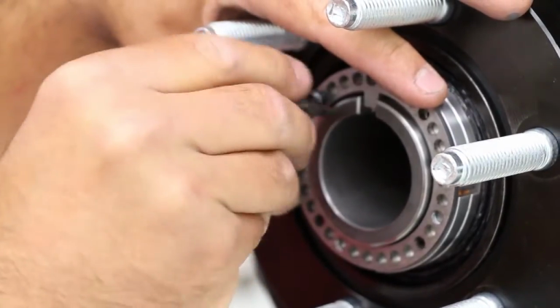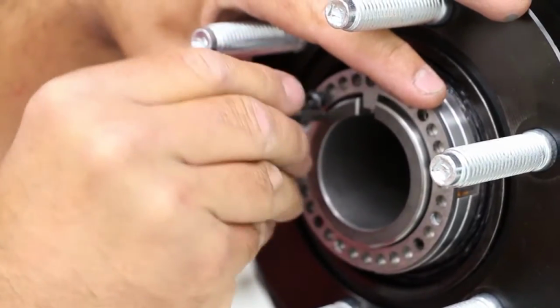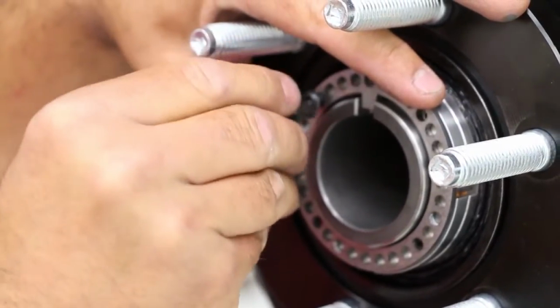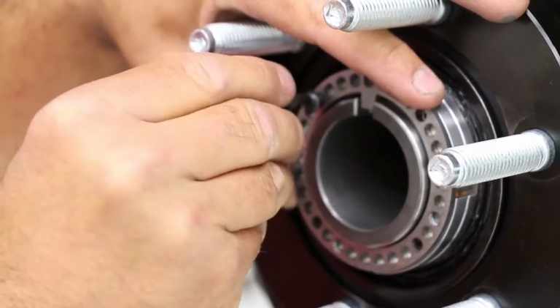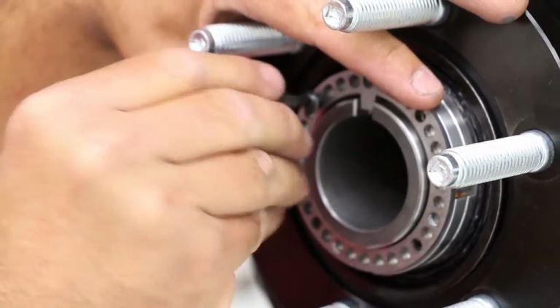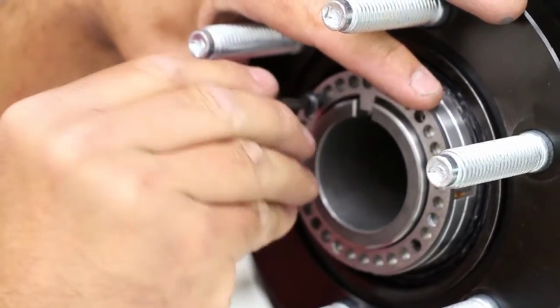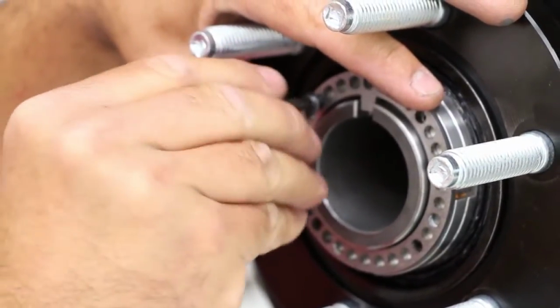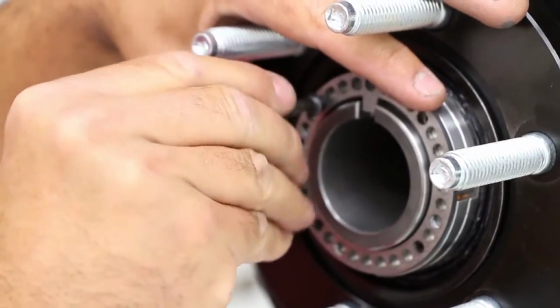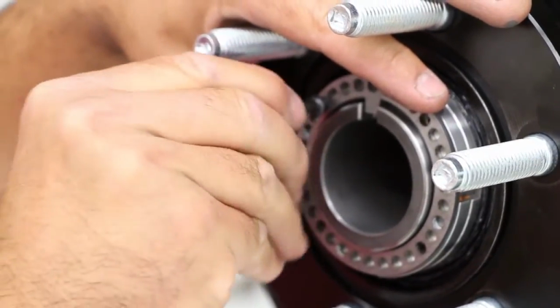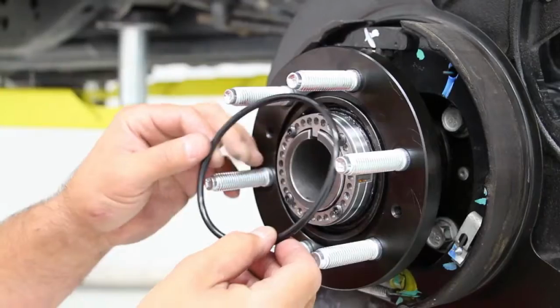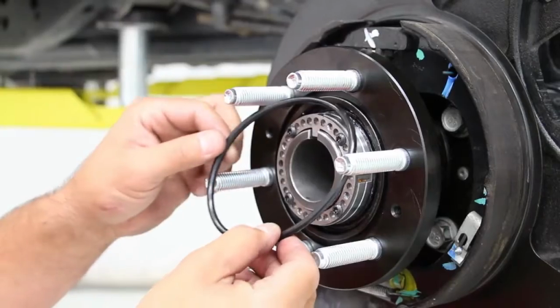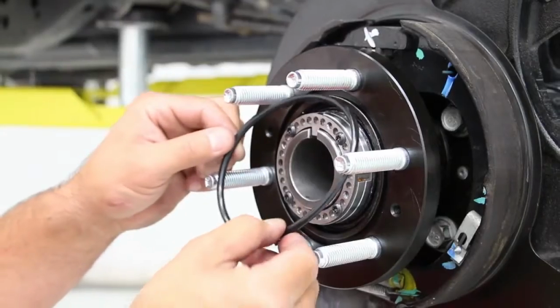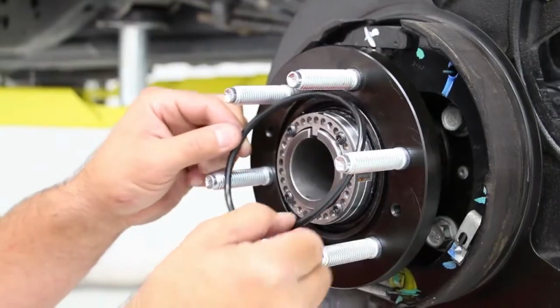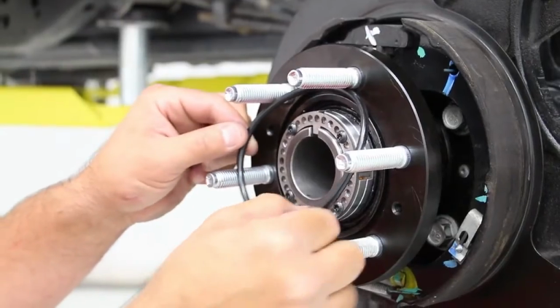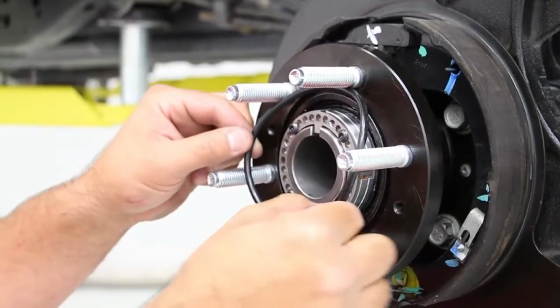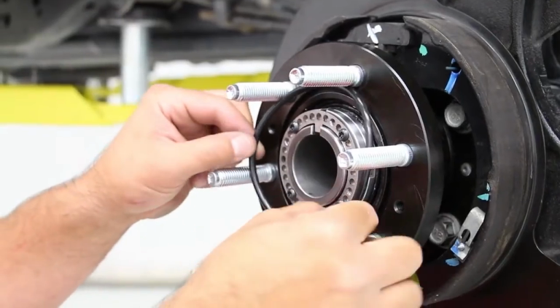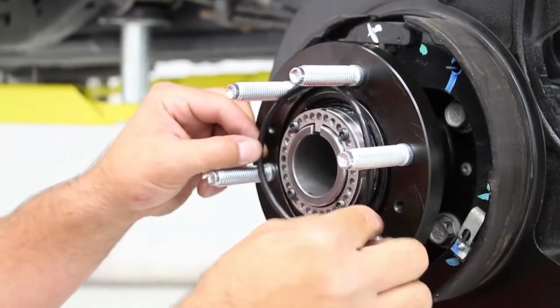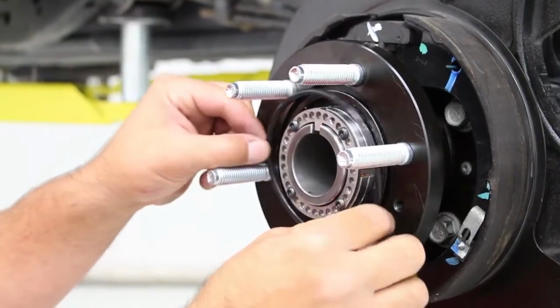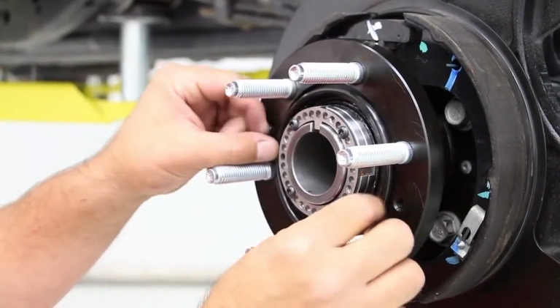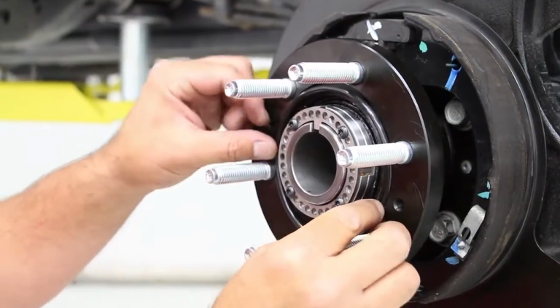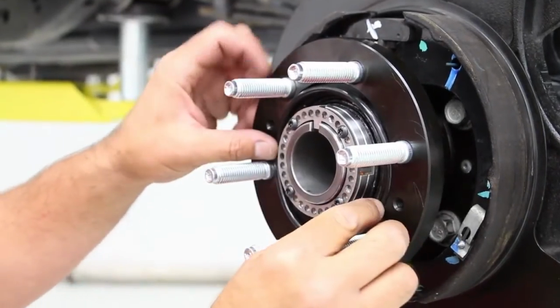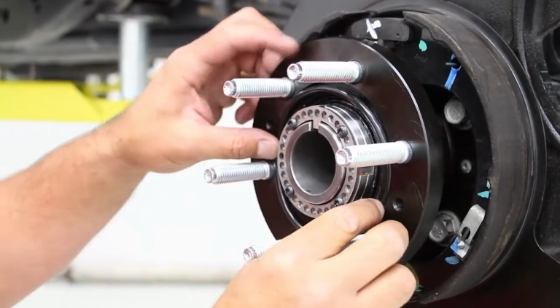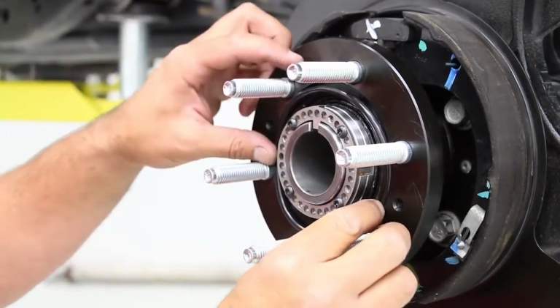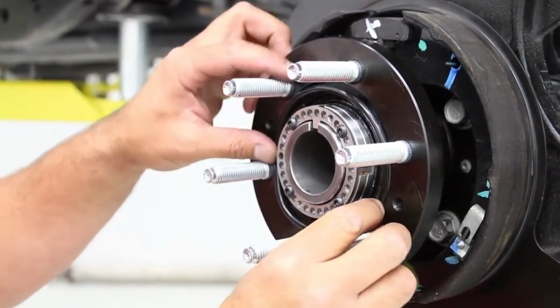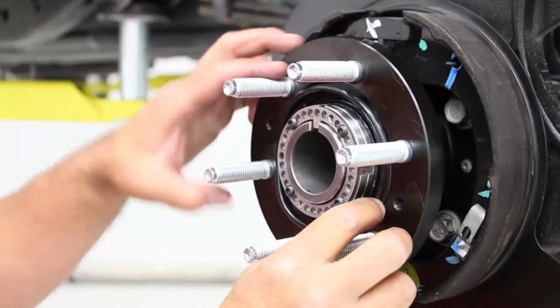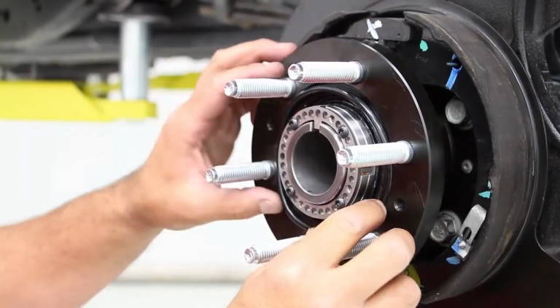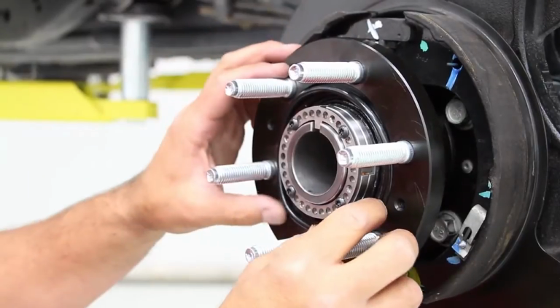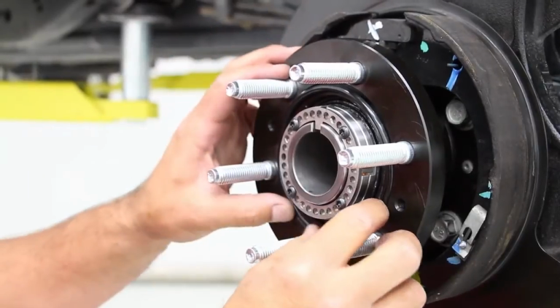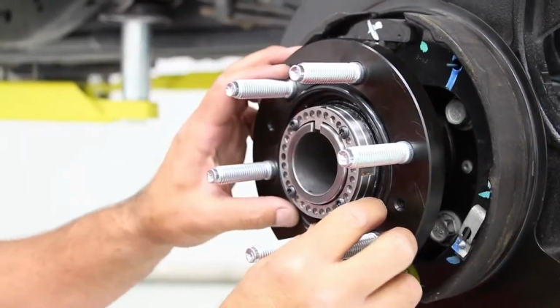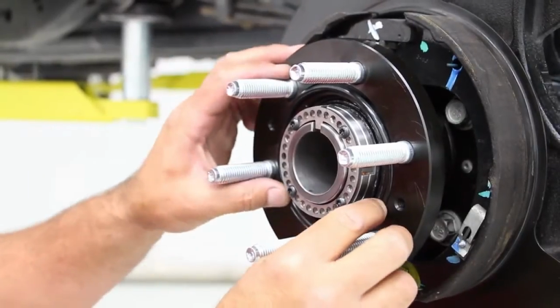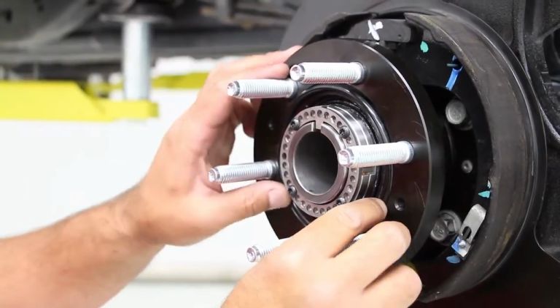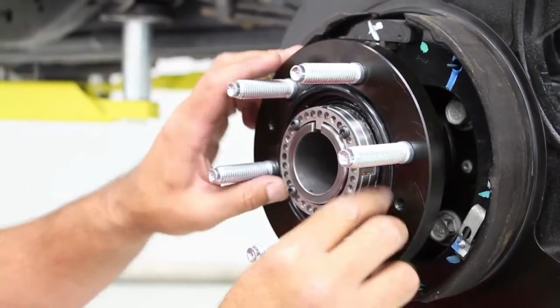Use the supplied allen screws to secure the locking washer to the nut. Use Loctite on the threads. Next, place the O-rings into both hubs.